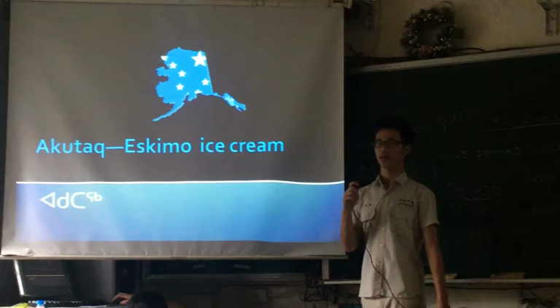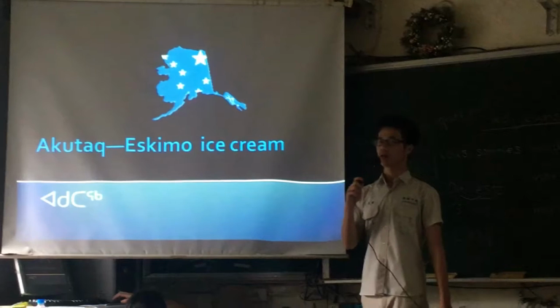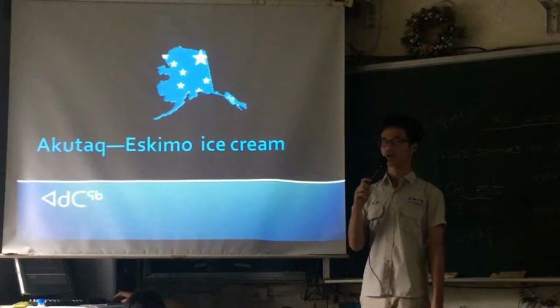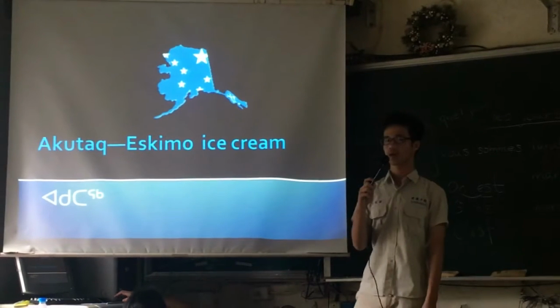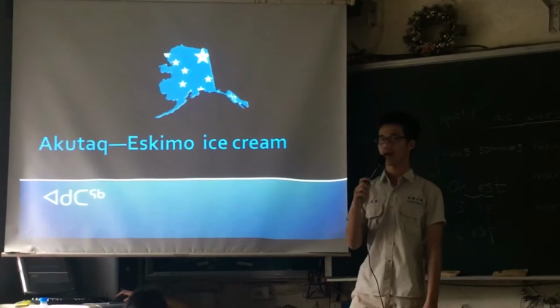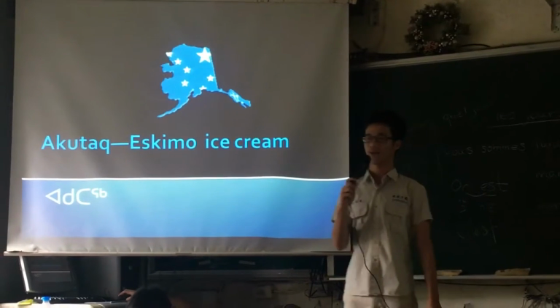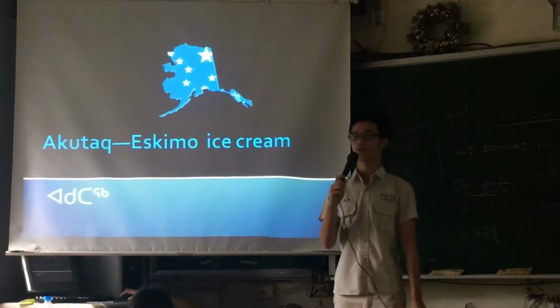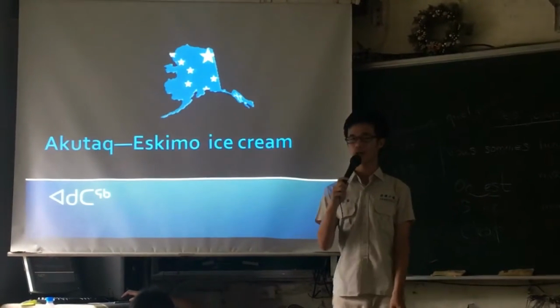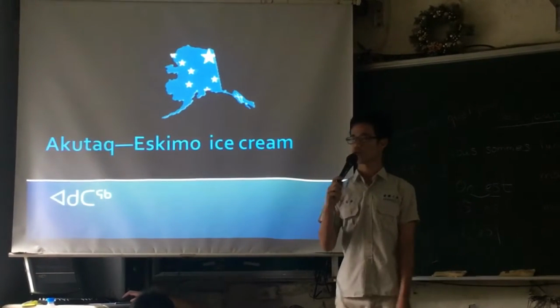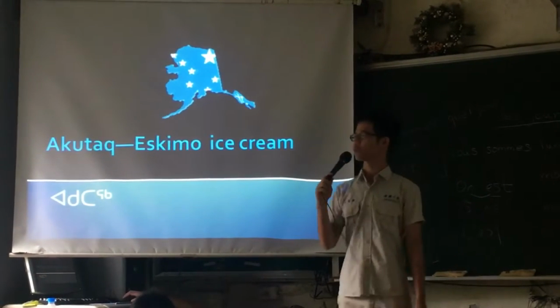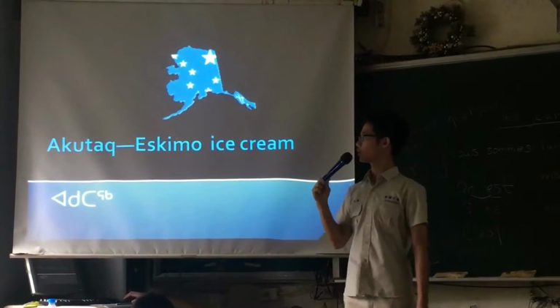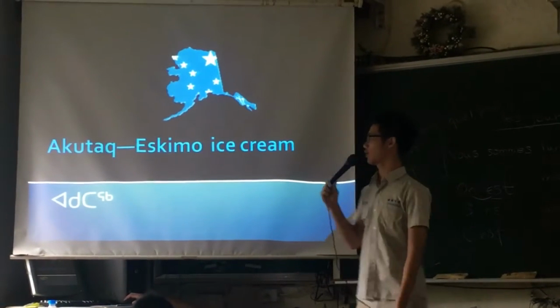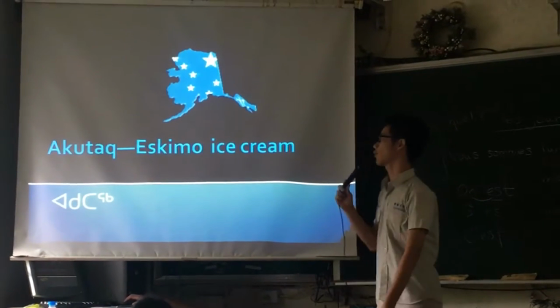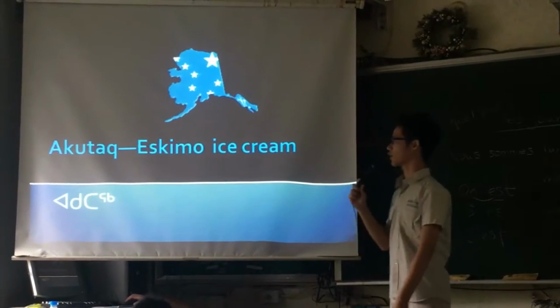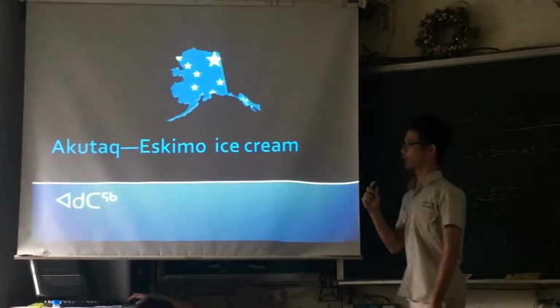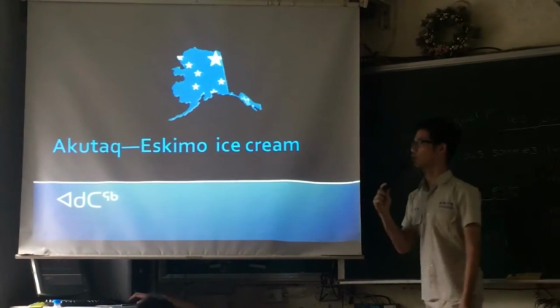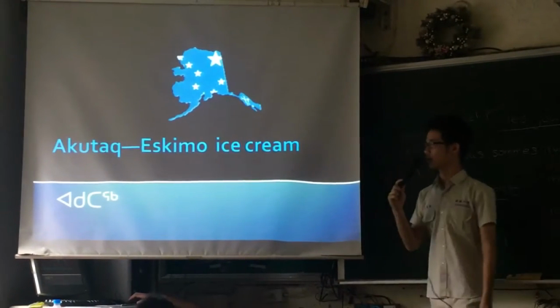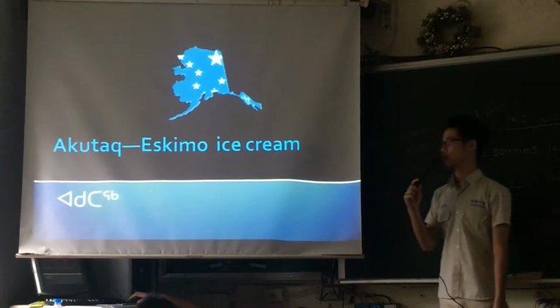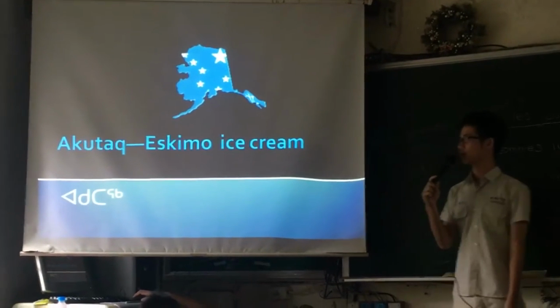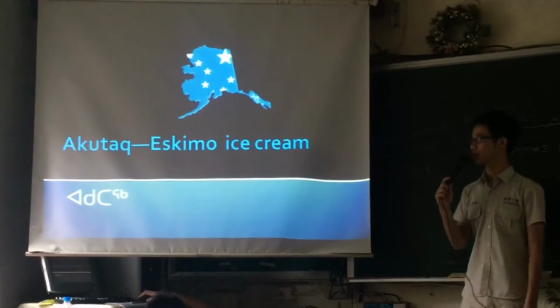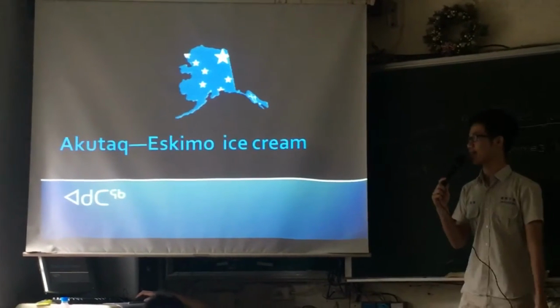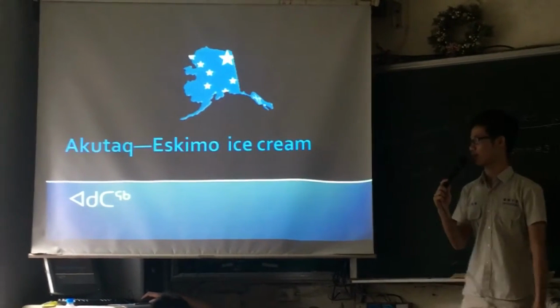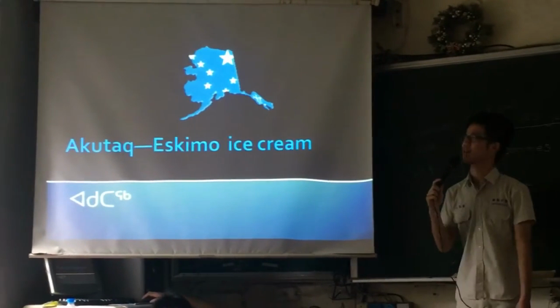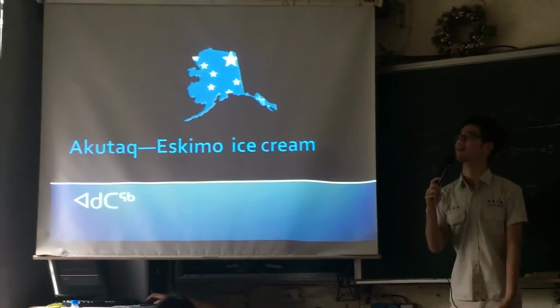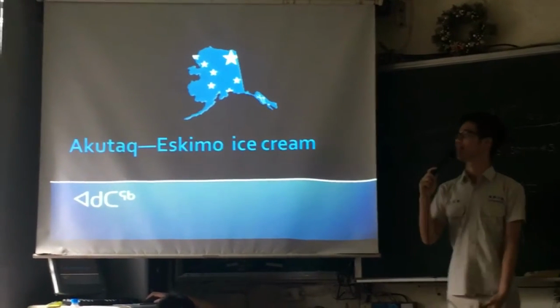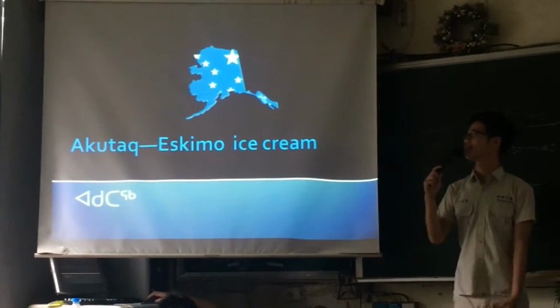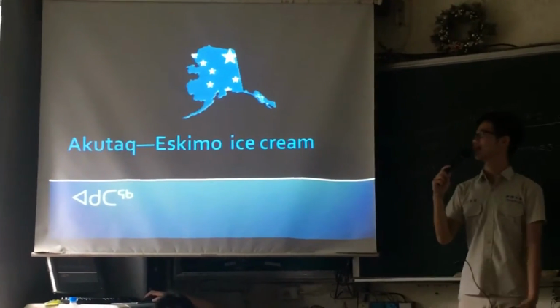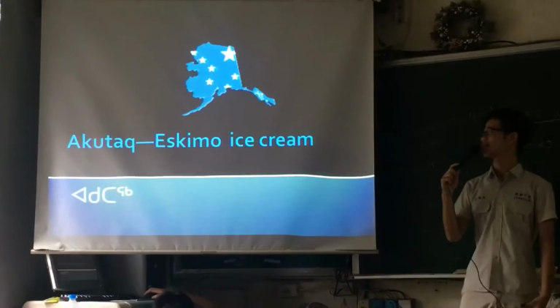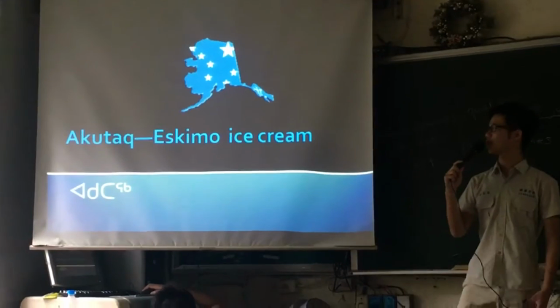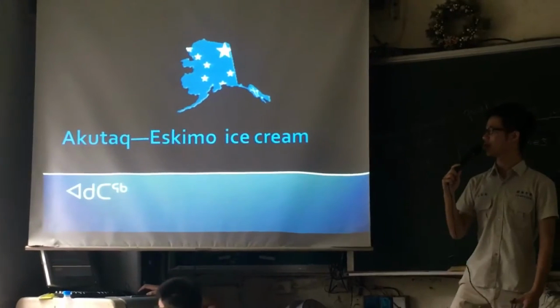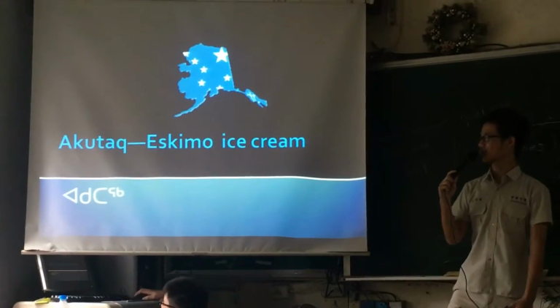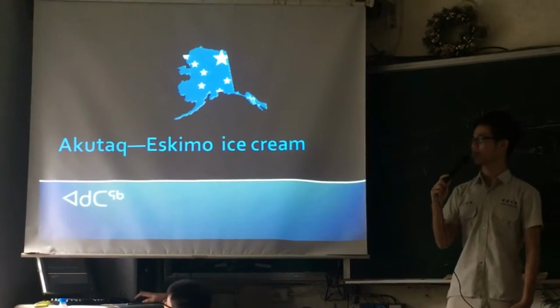Hi, we are Group 2. Today we are going to introduce AccuTac, the actual ice cream.